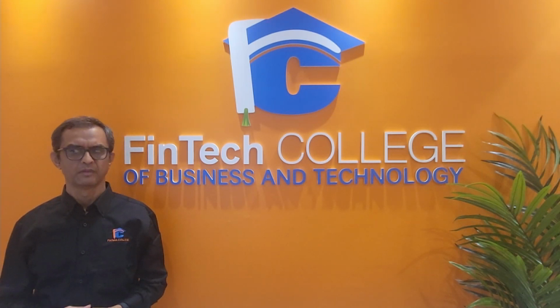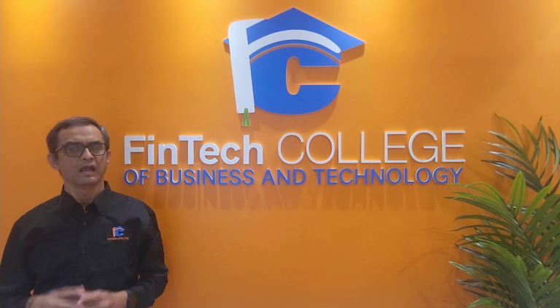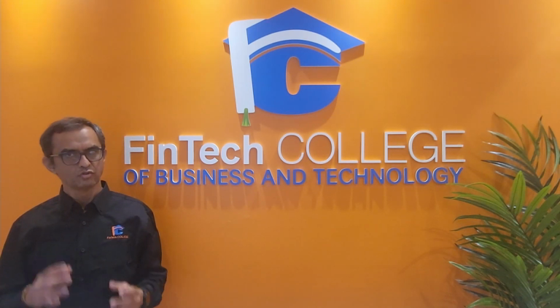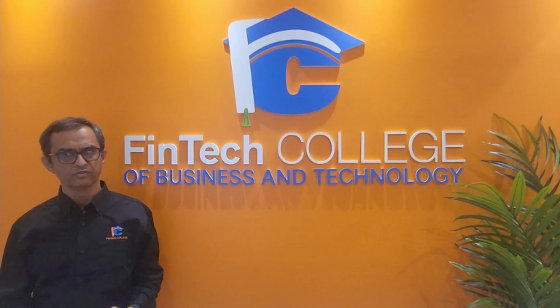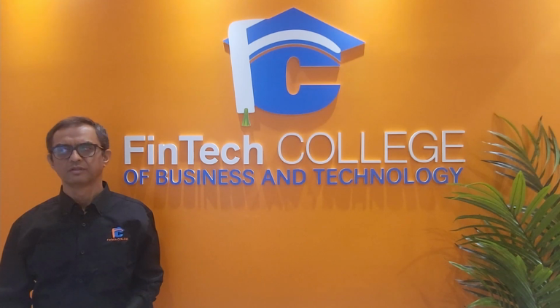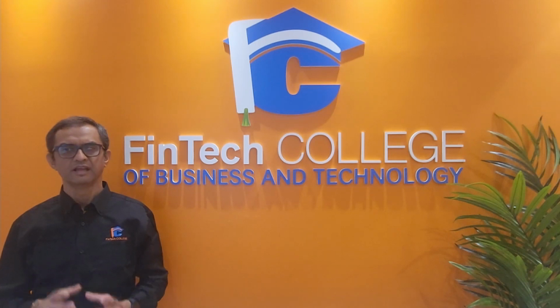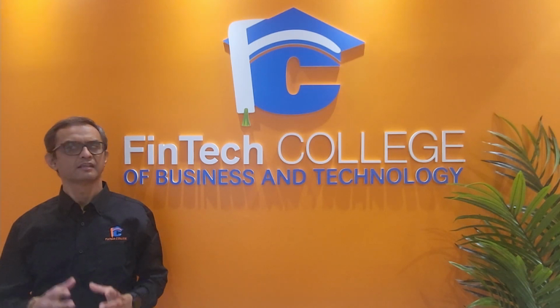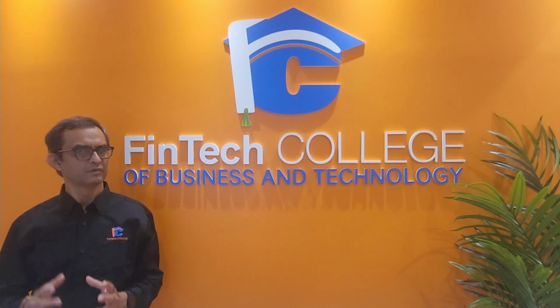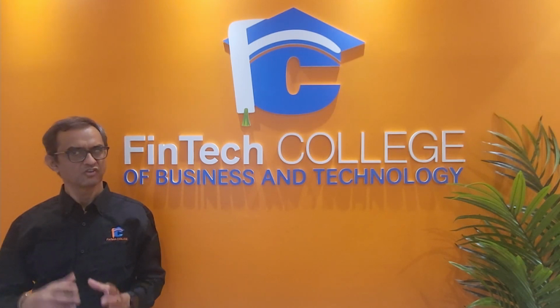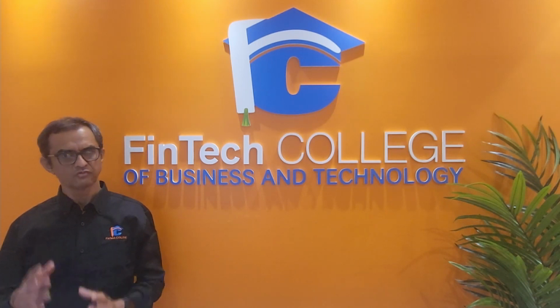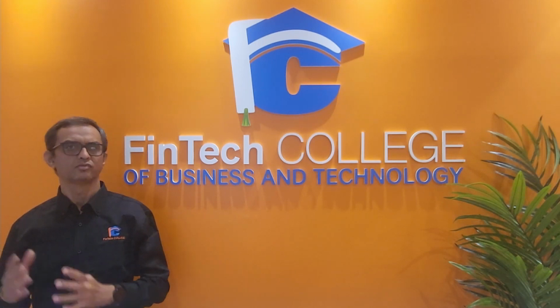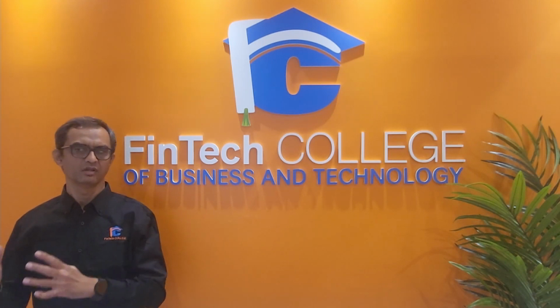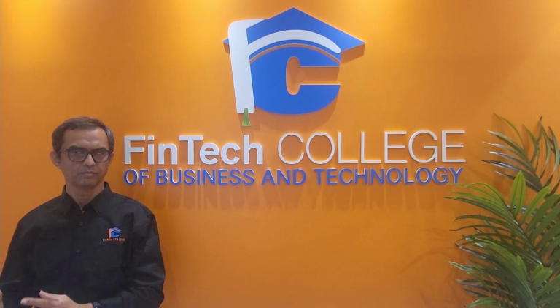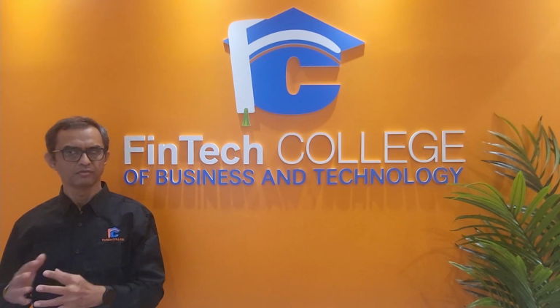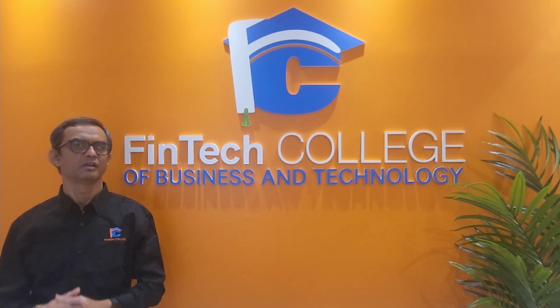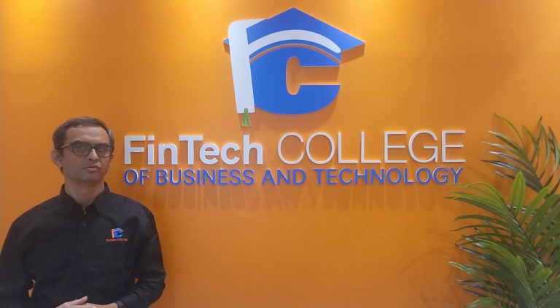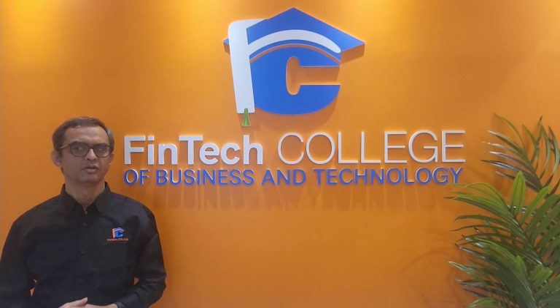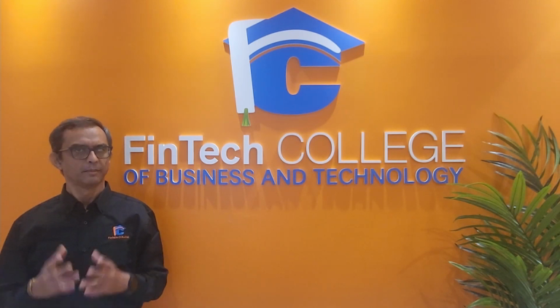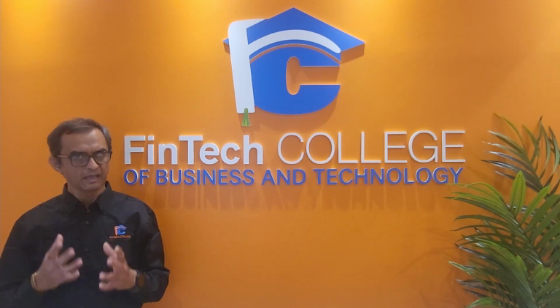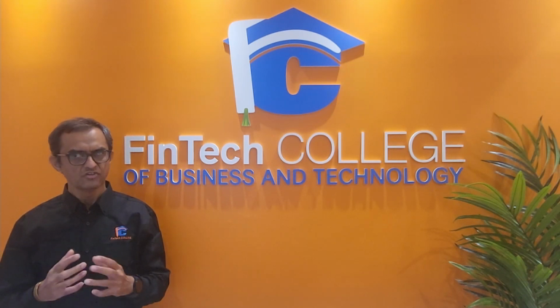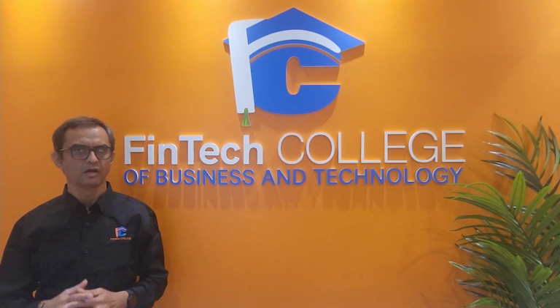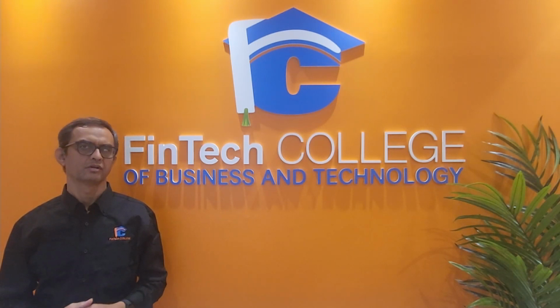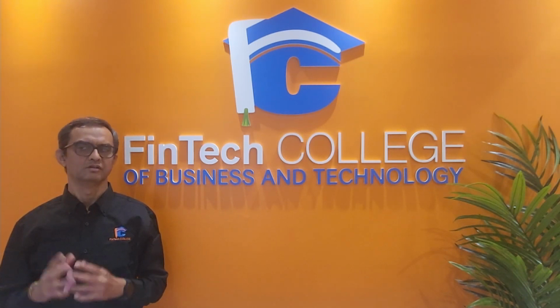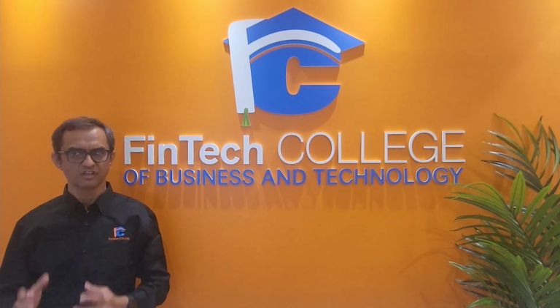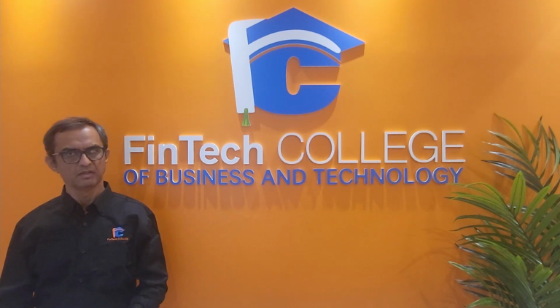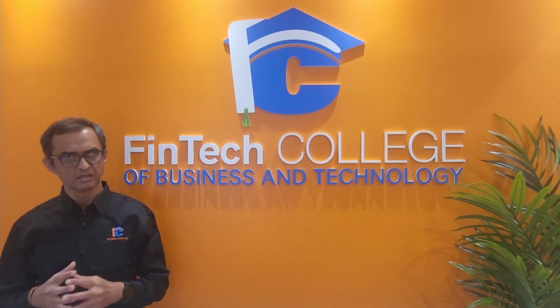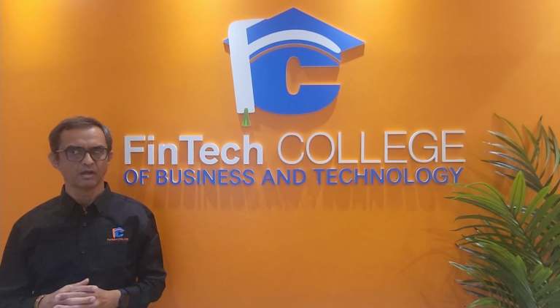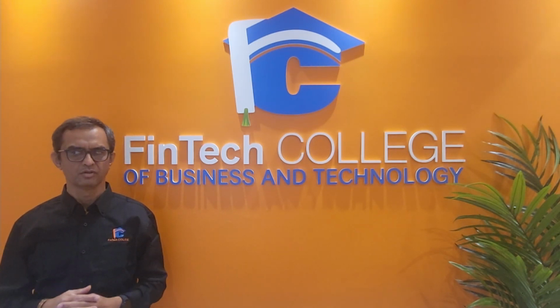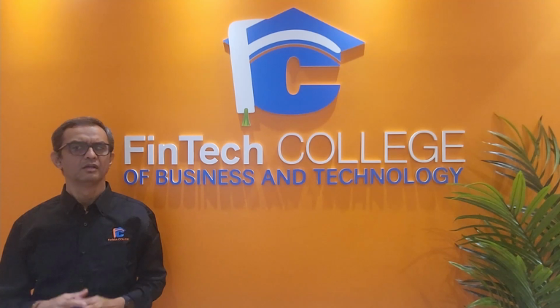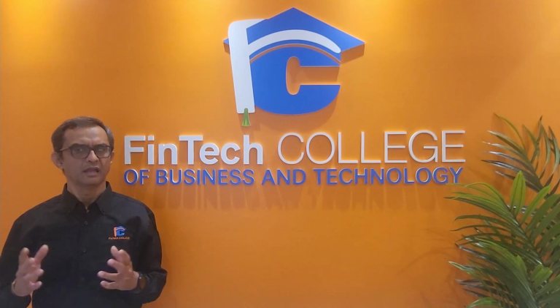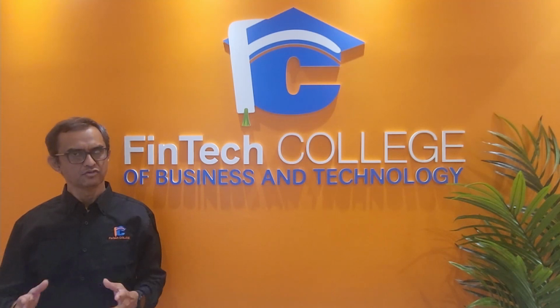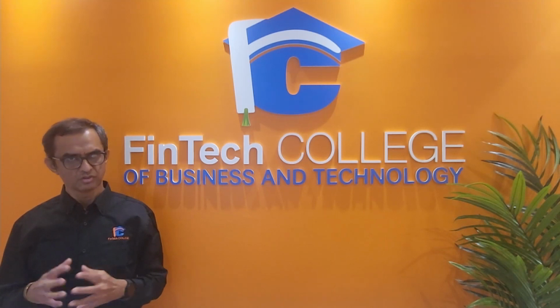Non-refundable tax credits that can be transferred to your spouse include the age amount, disability amount, and tuition.